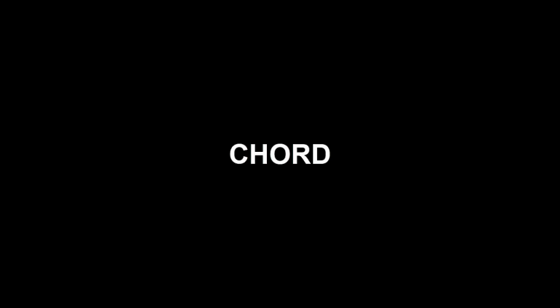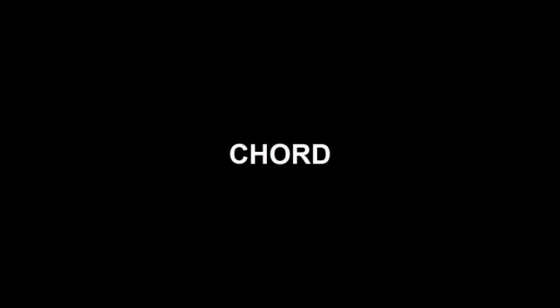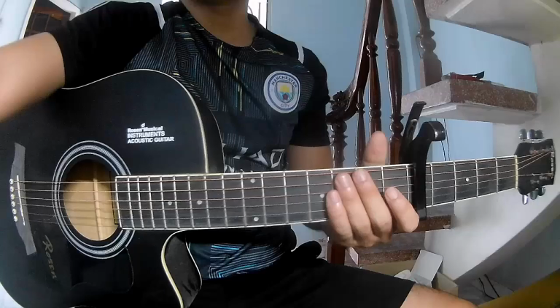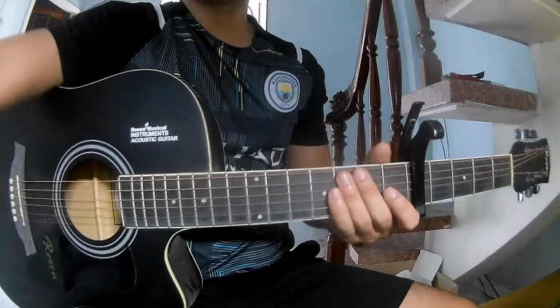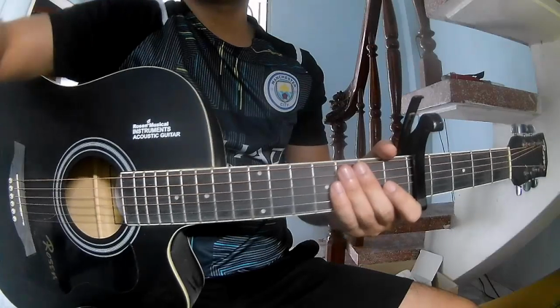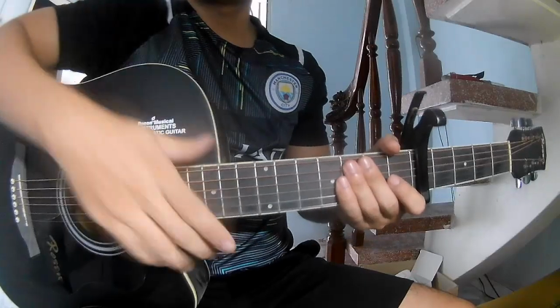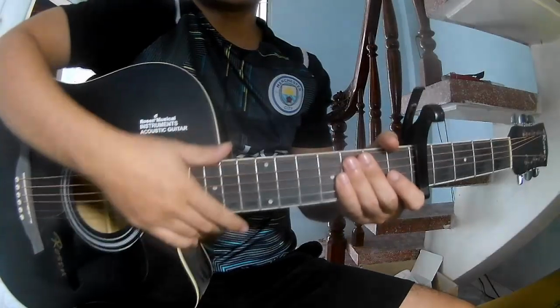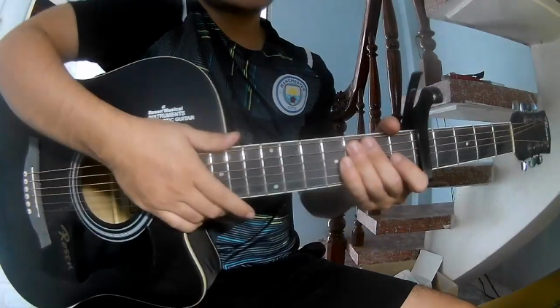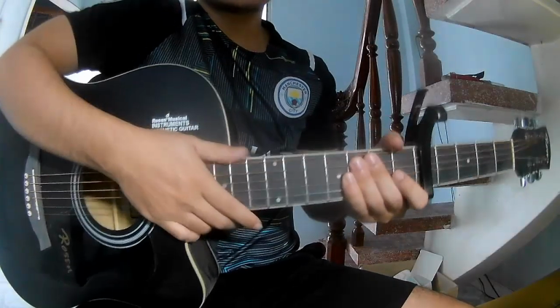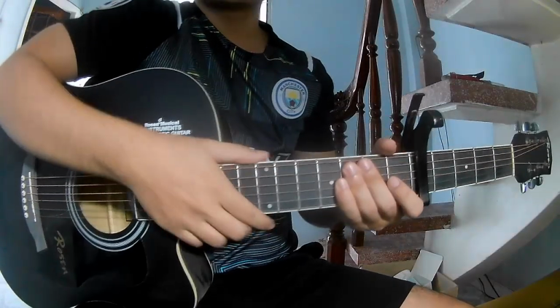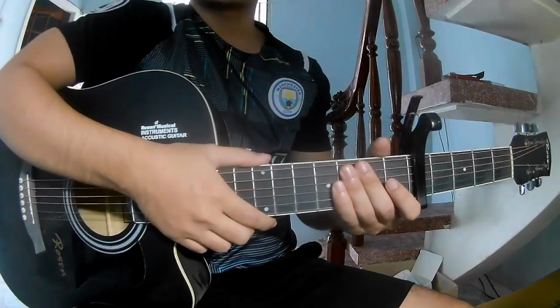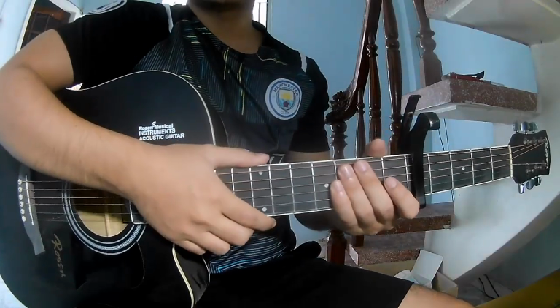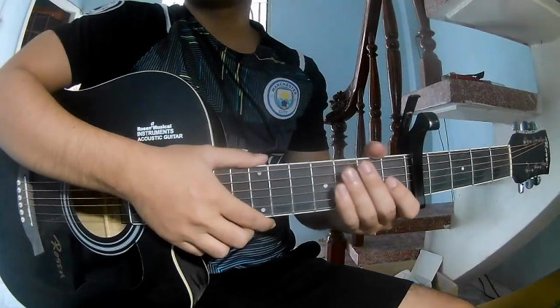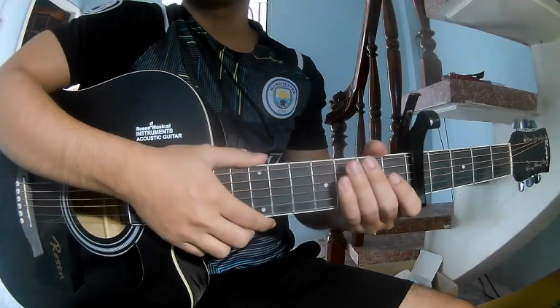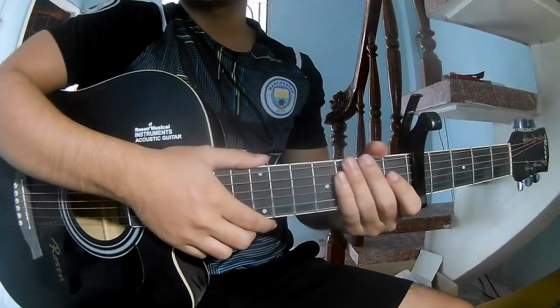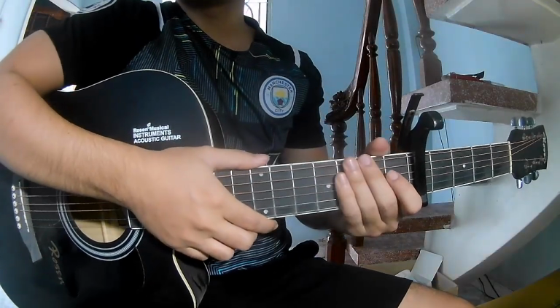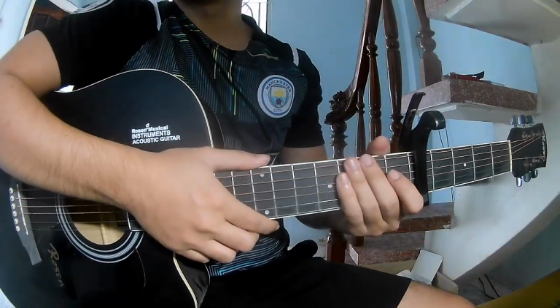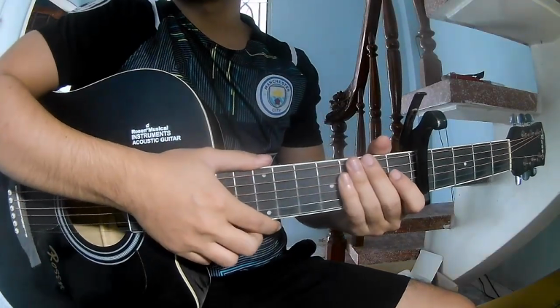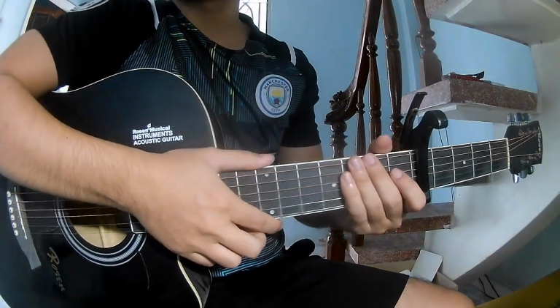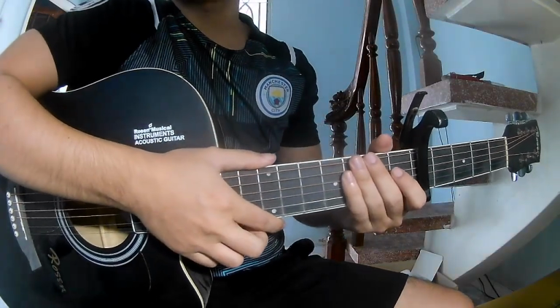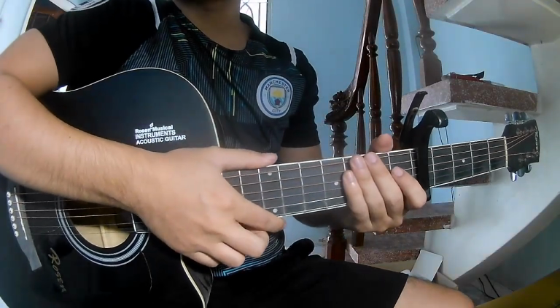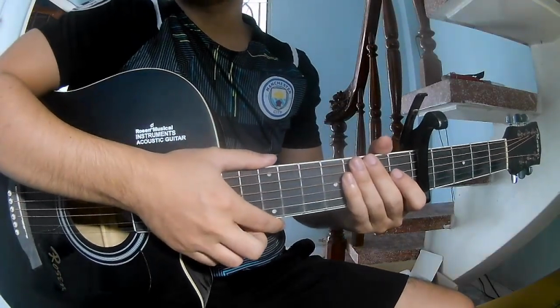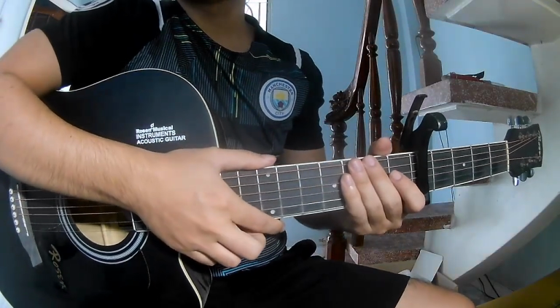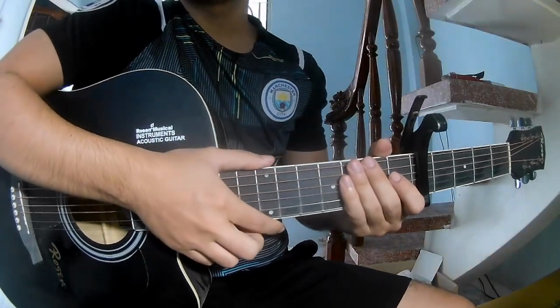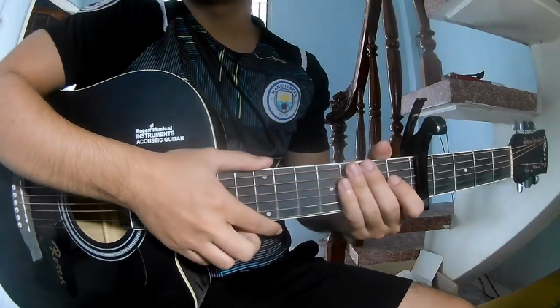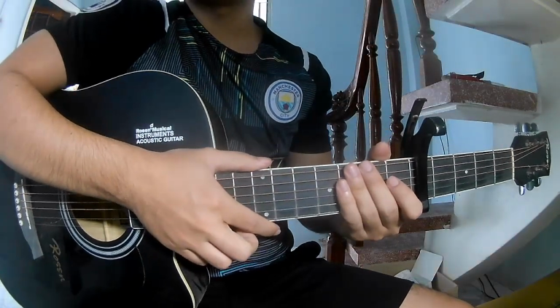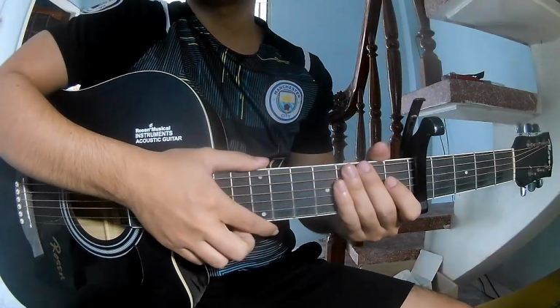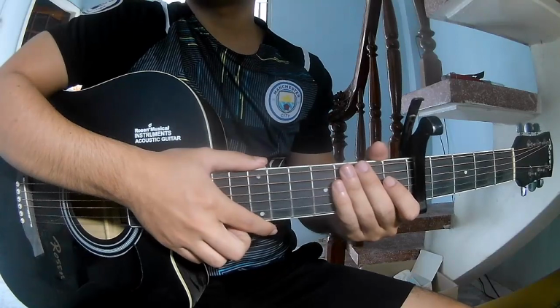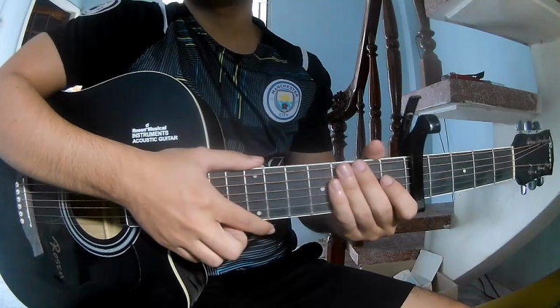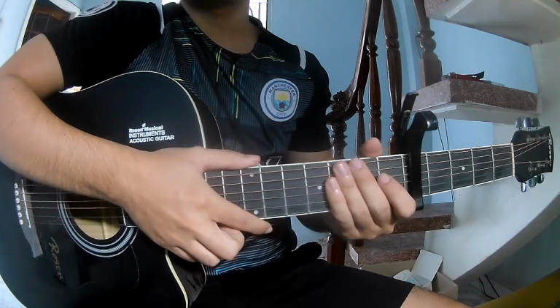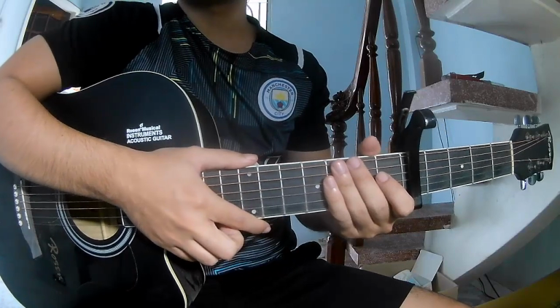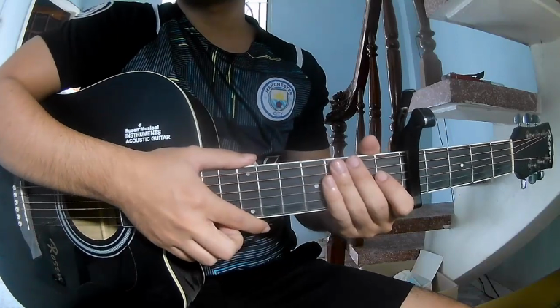Hi everyone, today we'll see how to play guitar 'Satisfied to the Rain' by Adelaide.